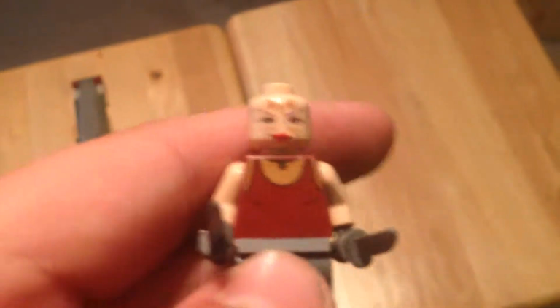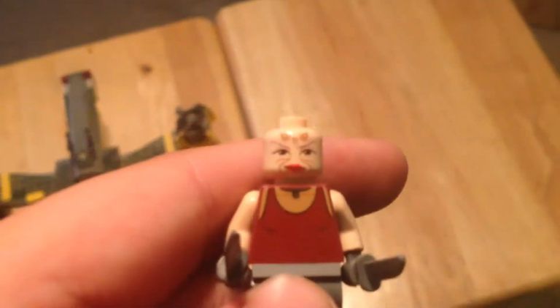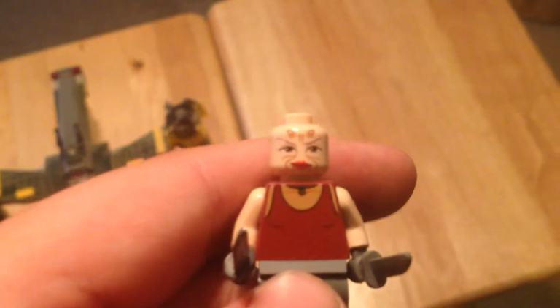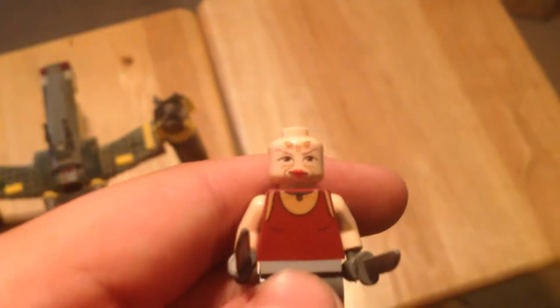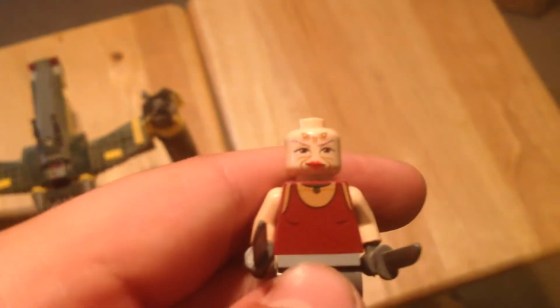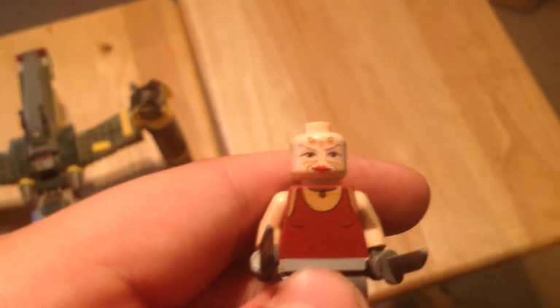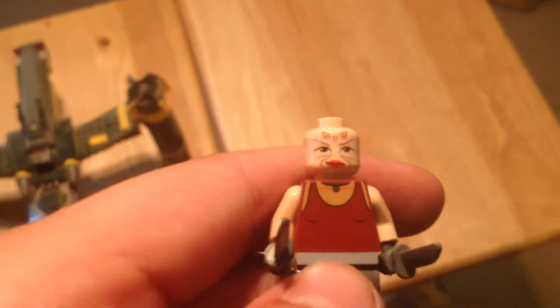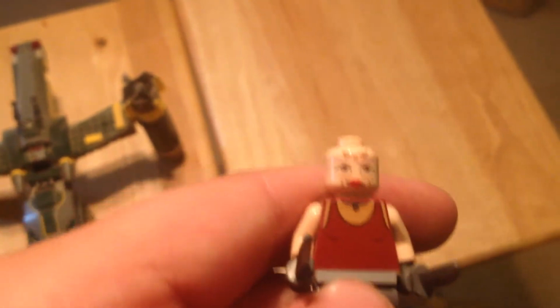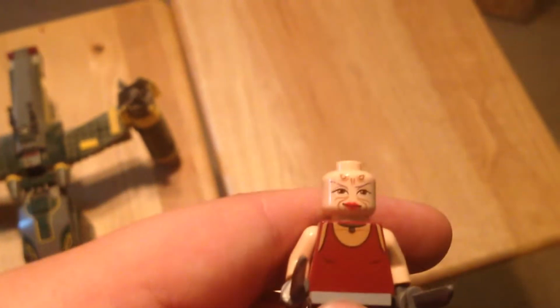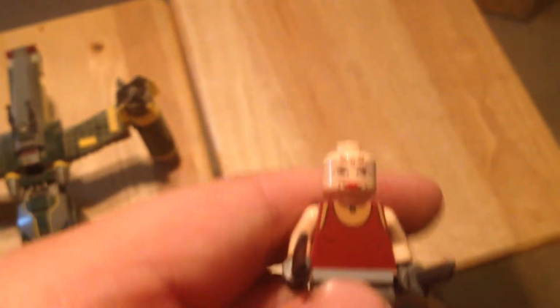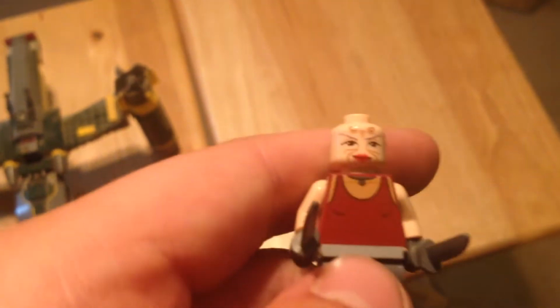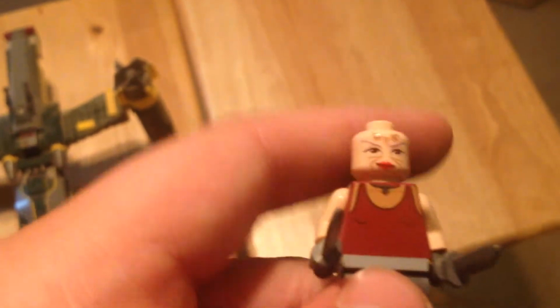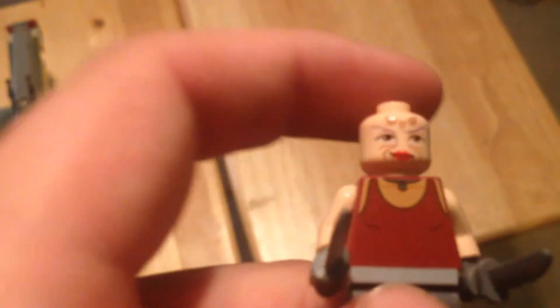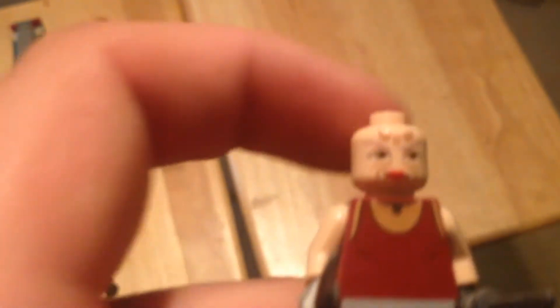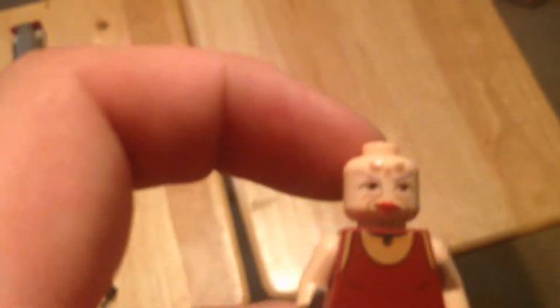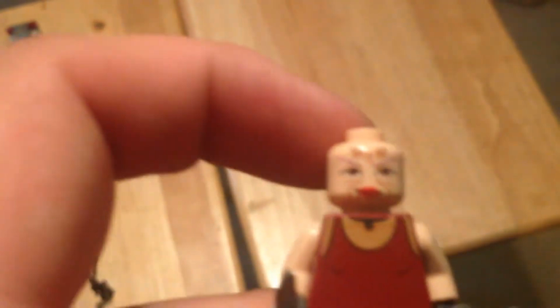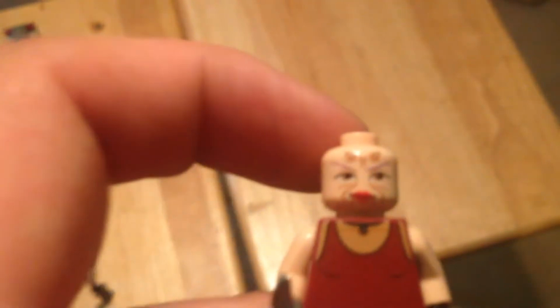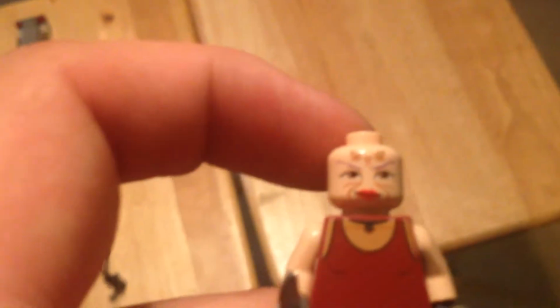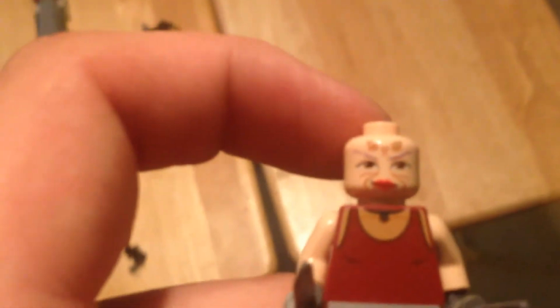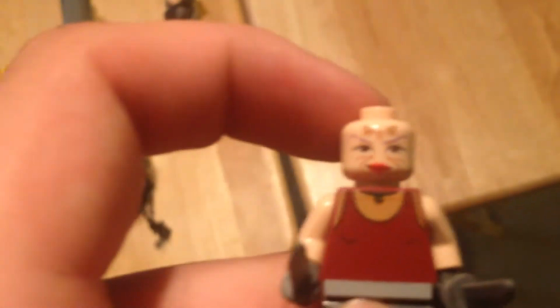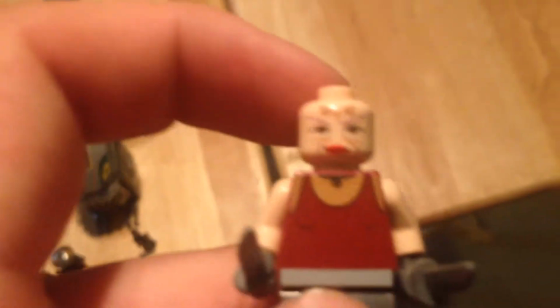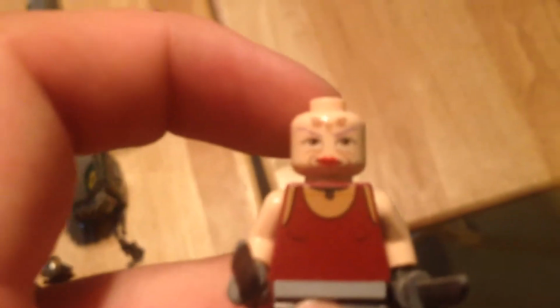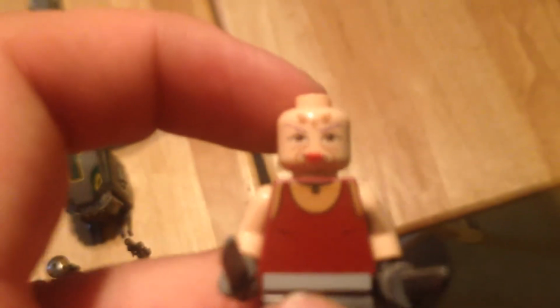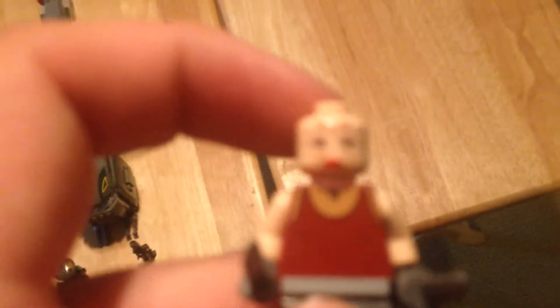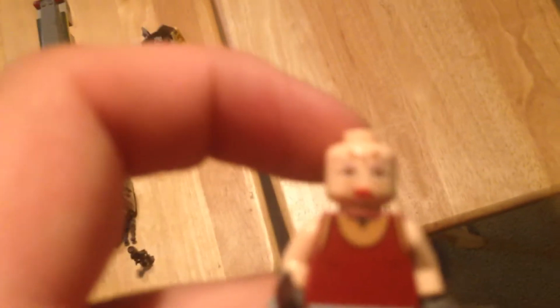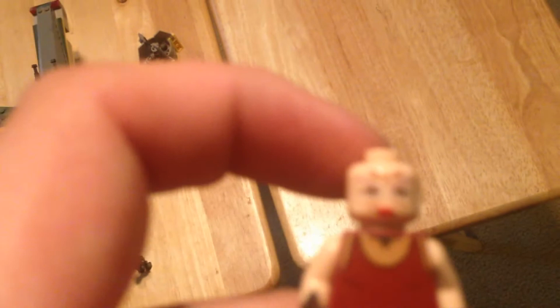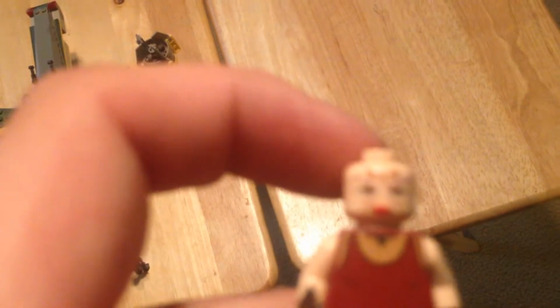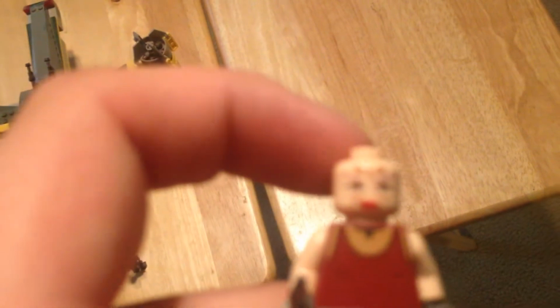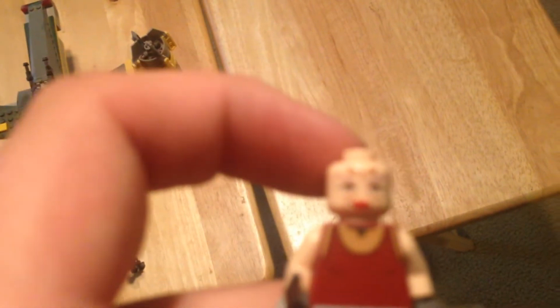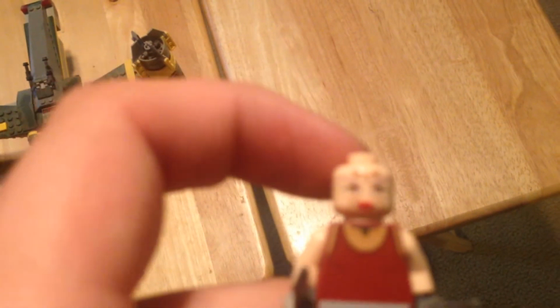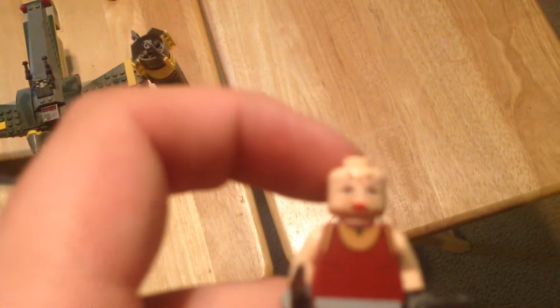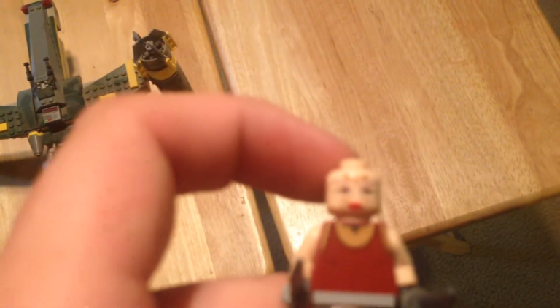And then you get Sugi, which is kind of an interesting minifigure. Again, it's from the Clone Wars.